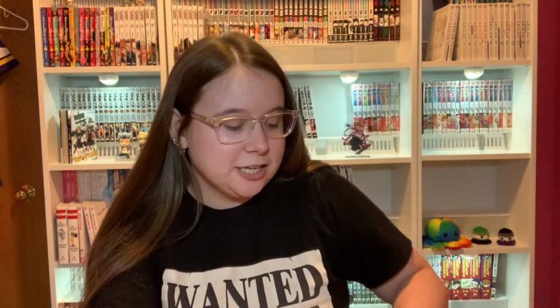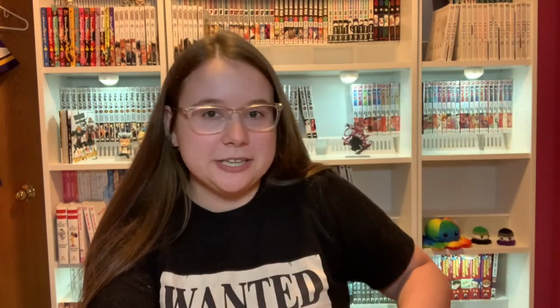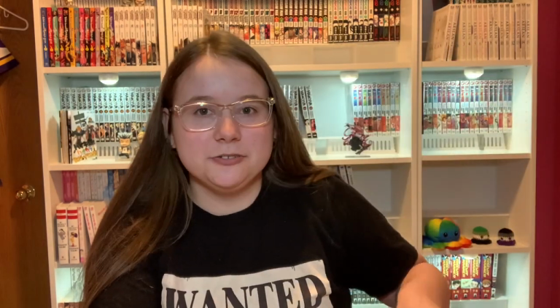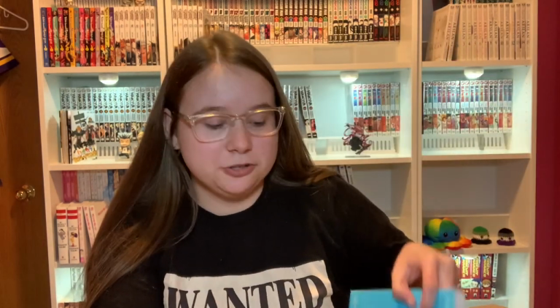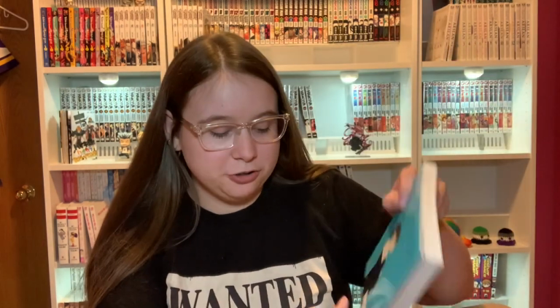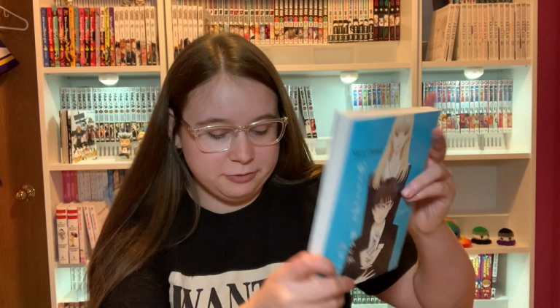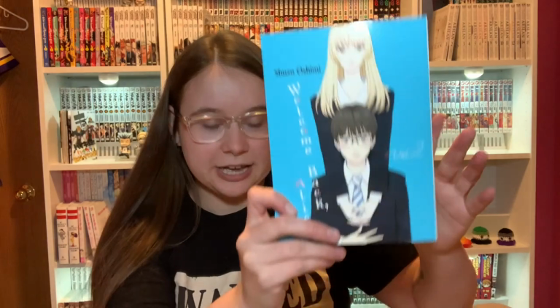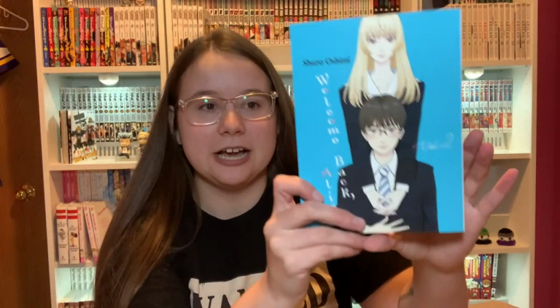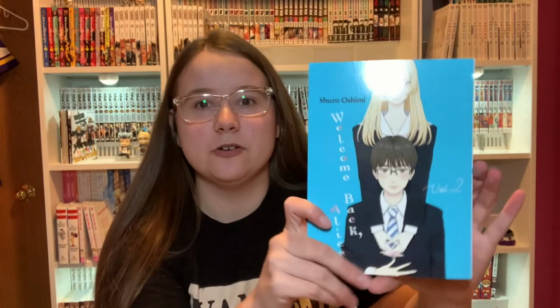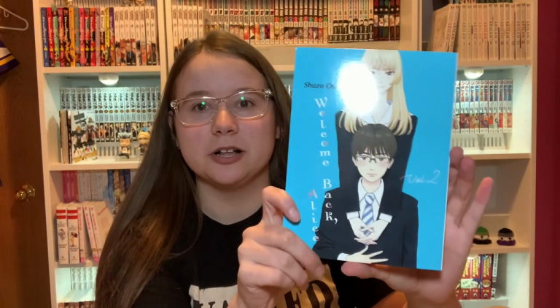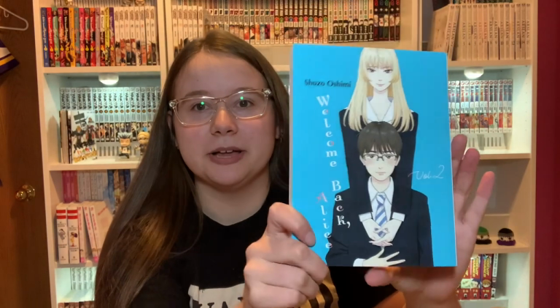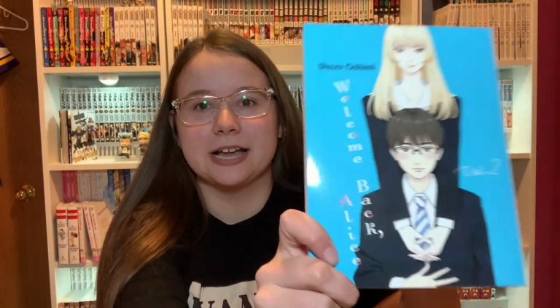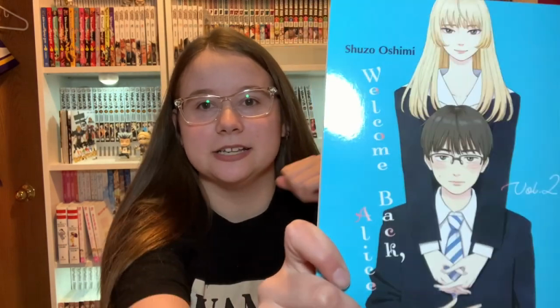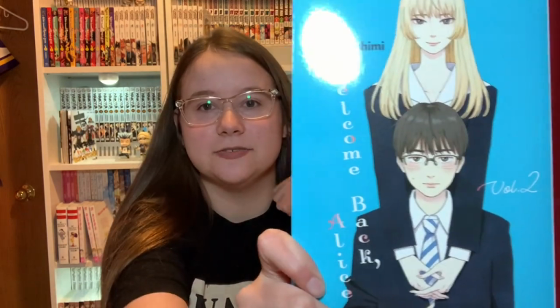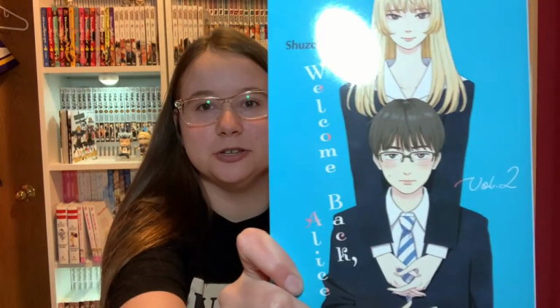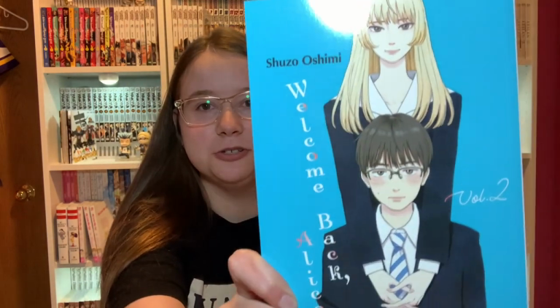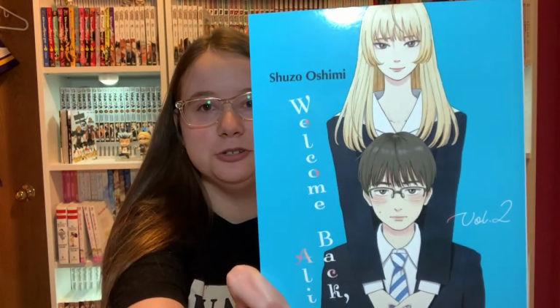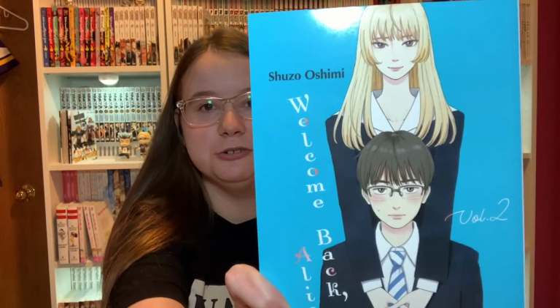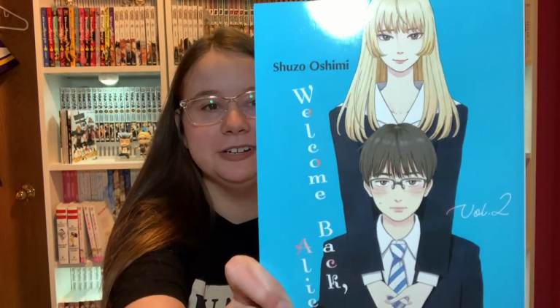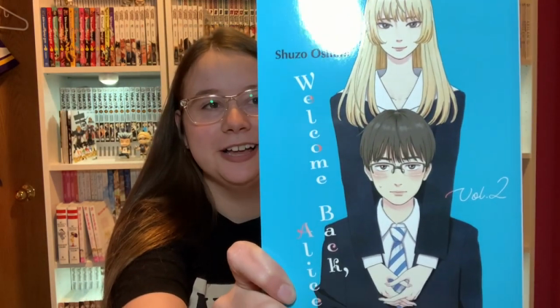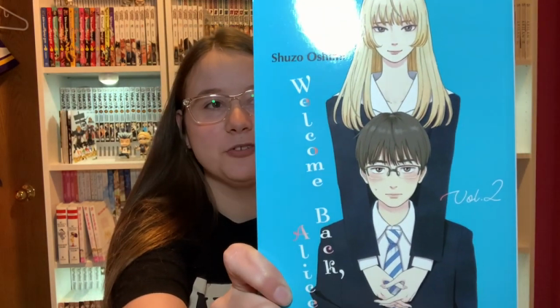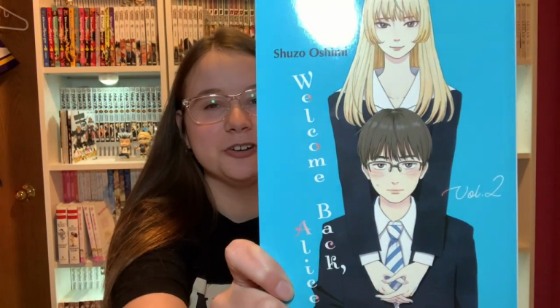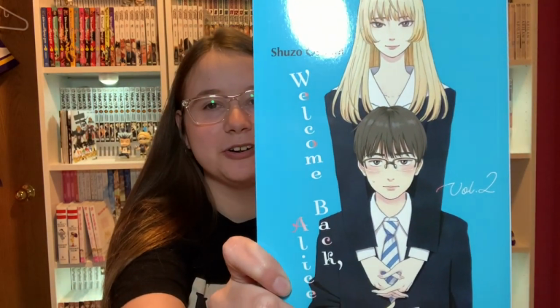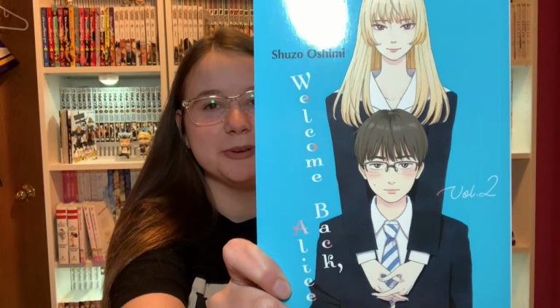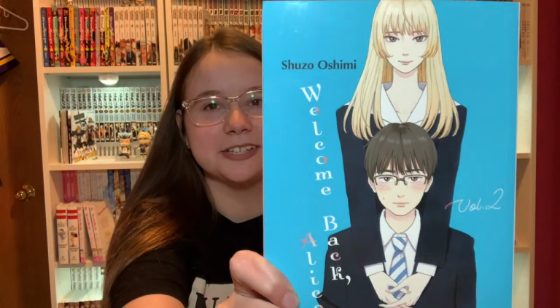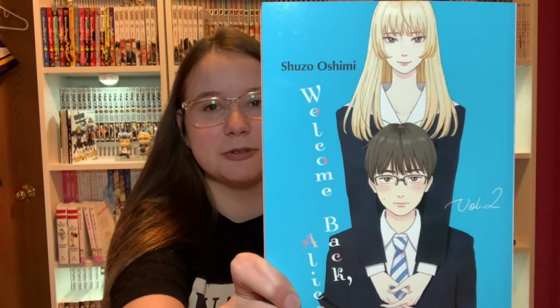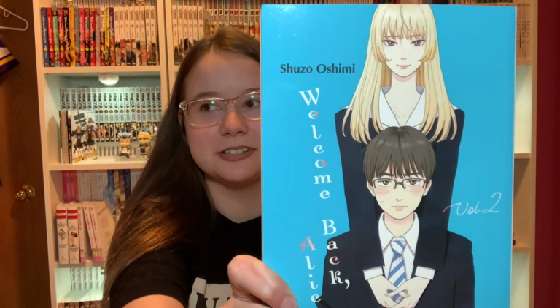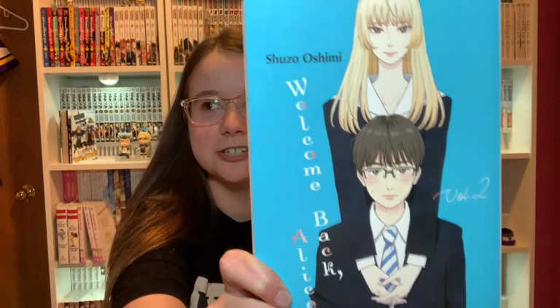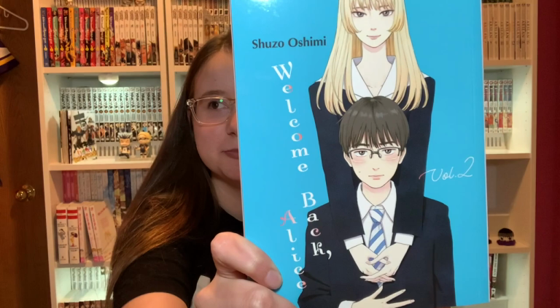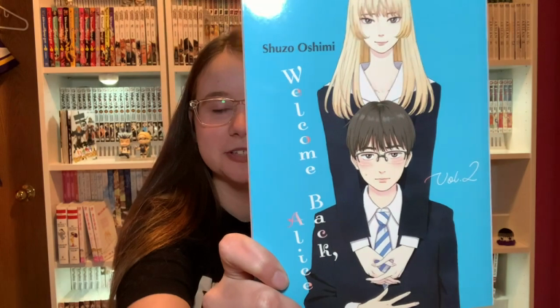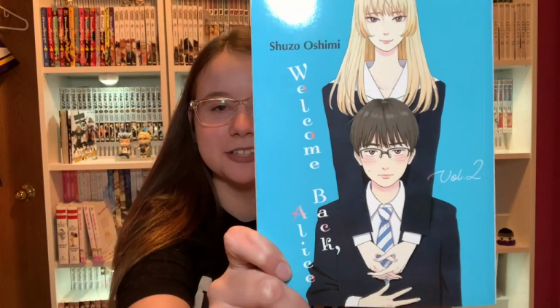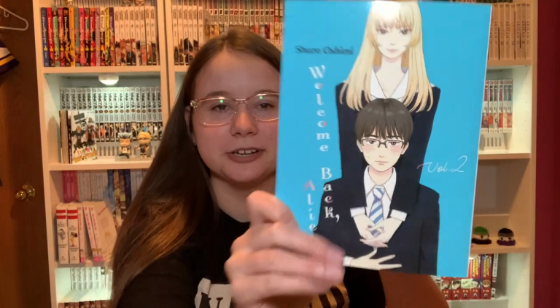Speaking of Shuzo Oshimi, we have Welcome Back Alice Volume 2. I've heard very mixed things about this series, but that's okay.